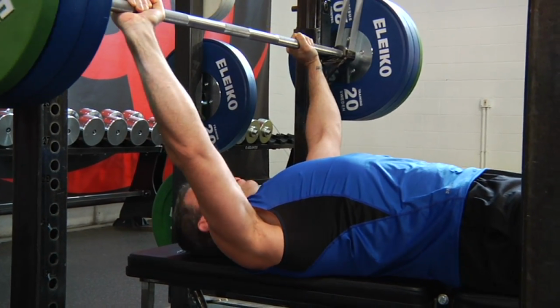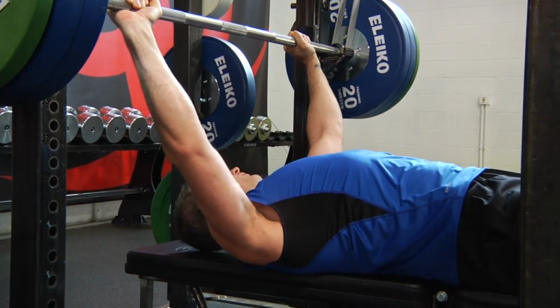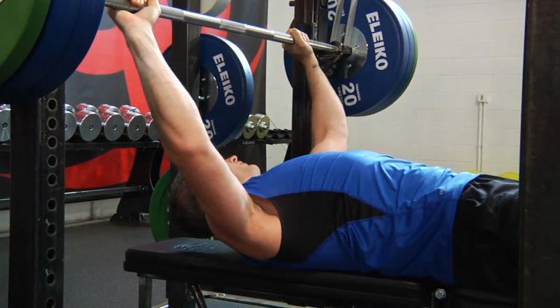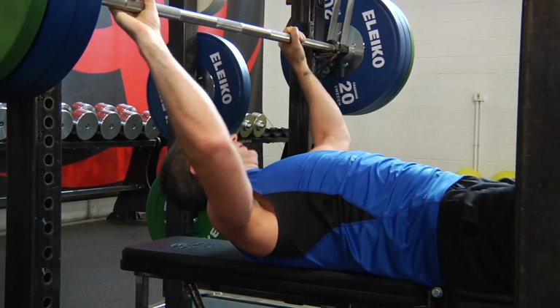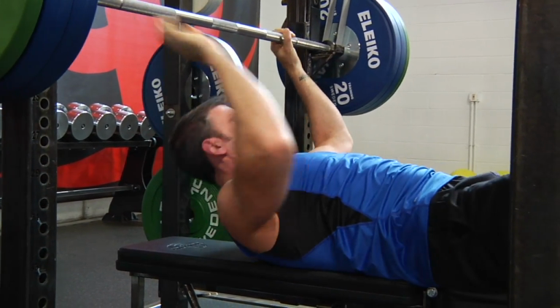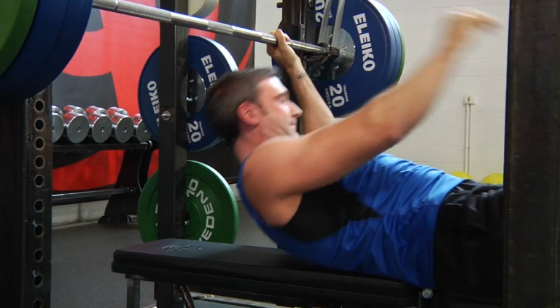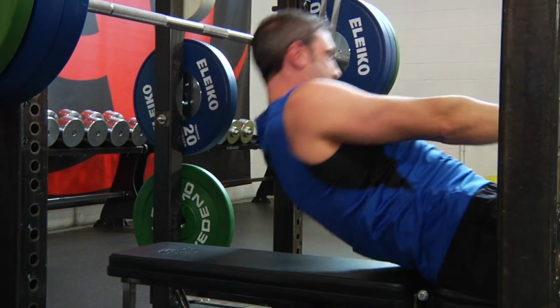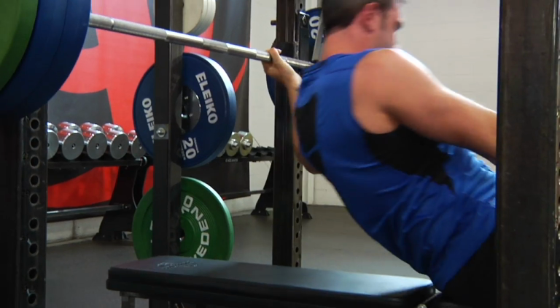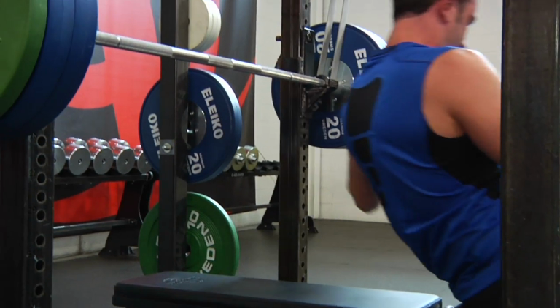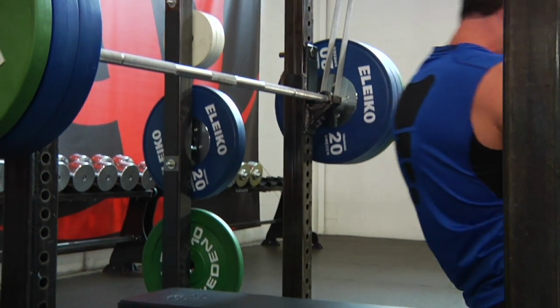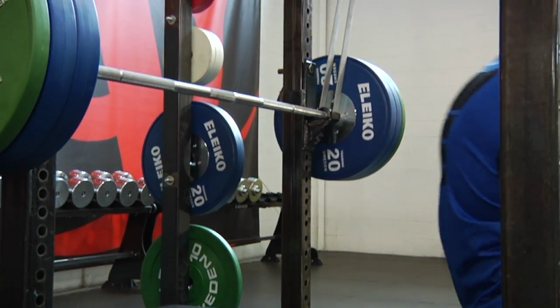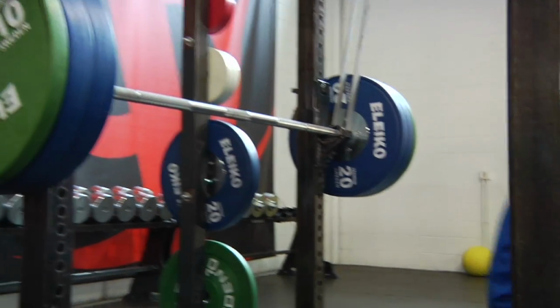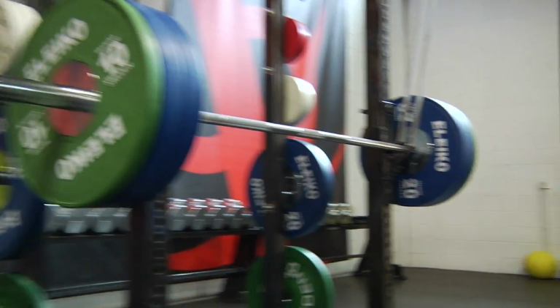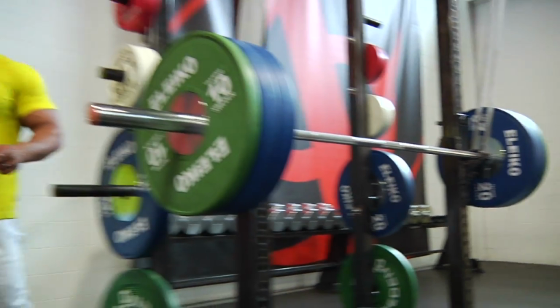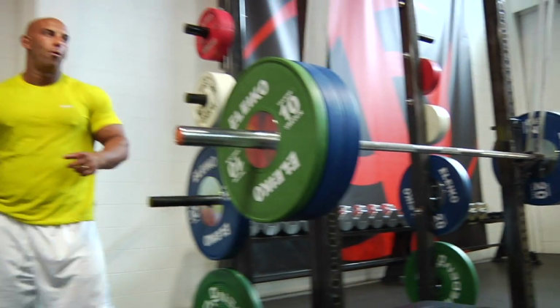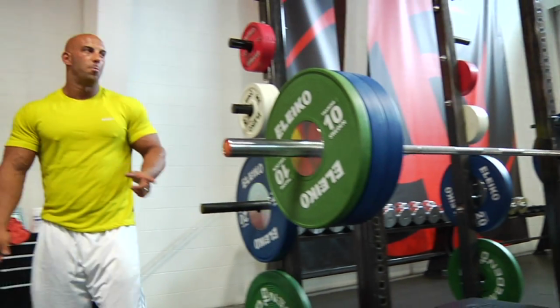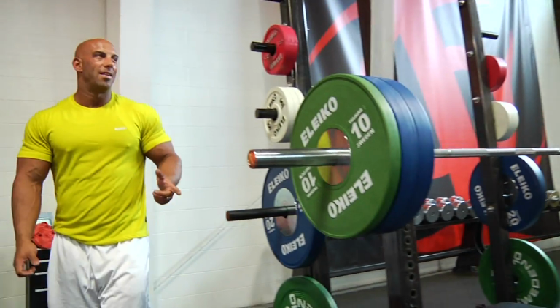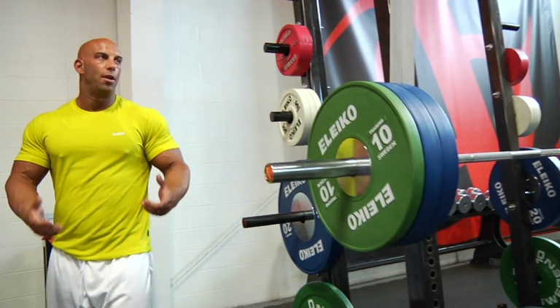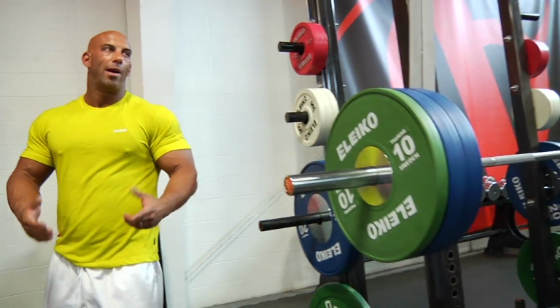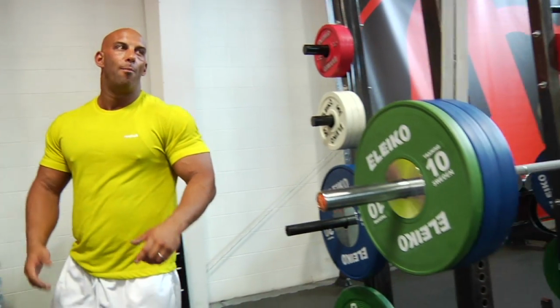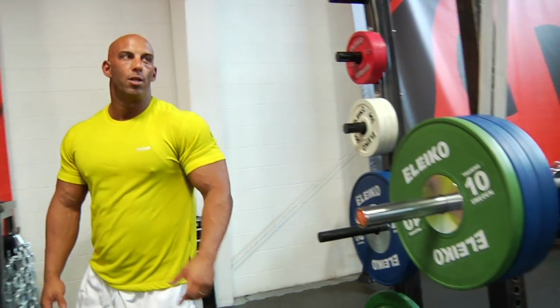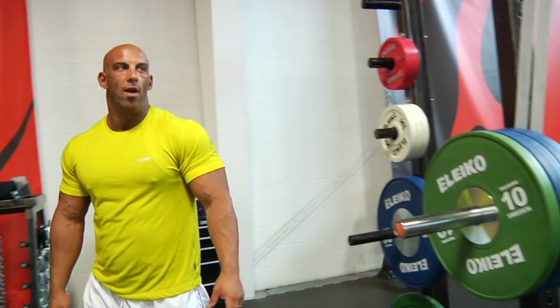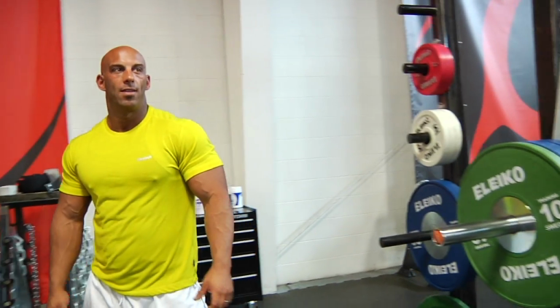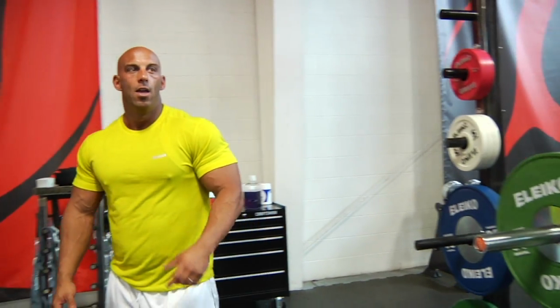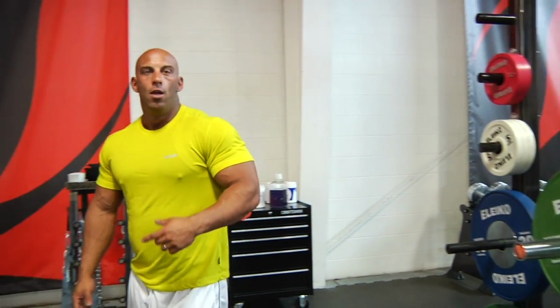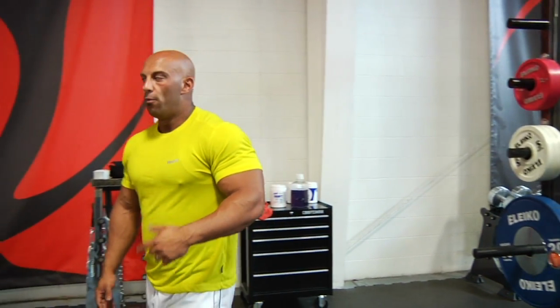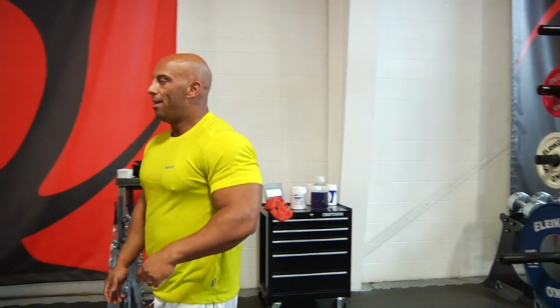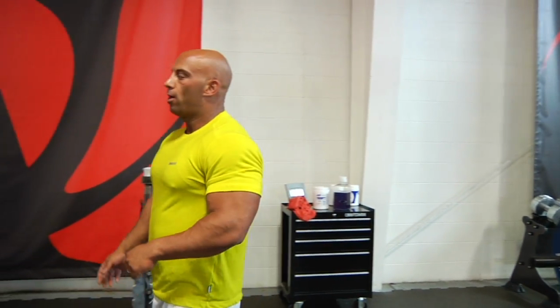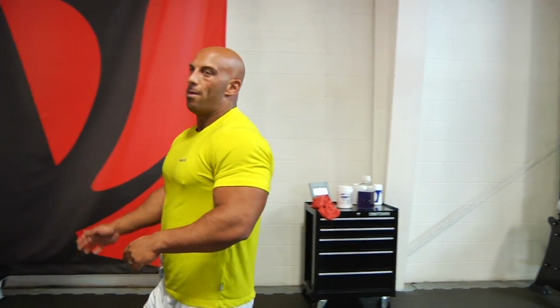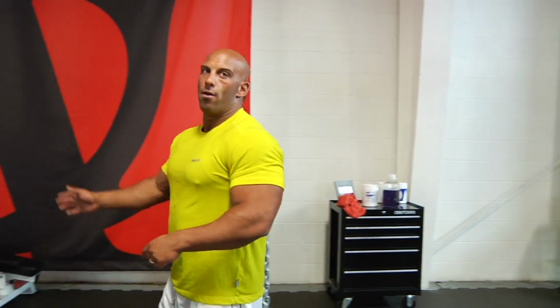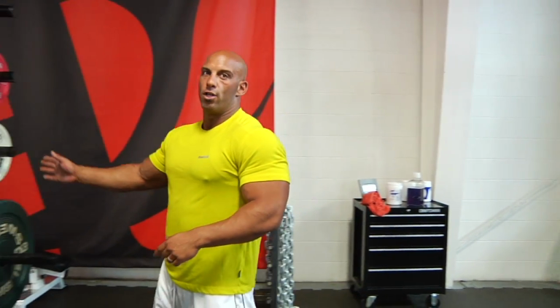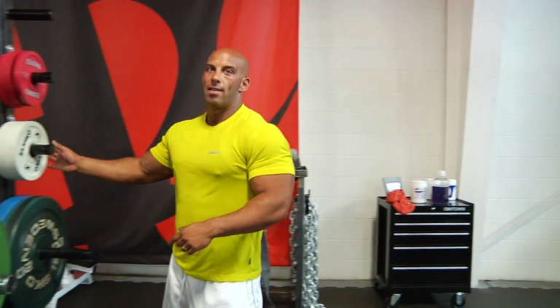For building size, I actually prefer to use reverse bends over the regular bench press. You feel it much better in the chest.